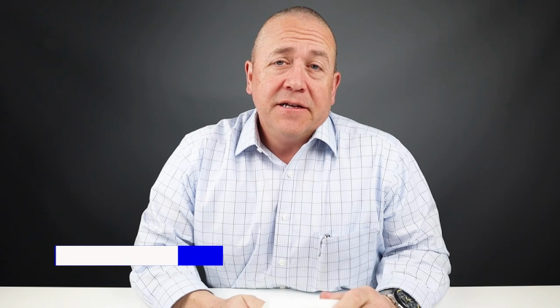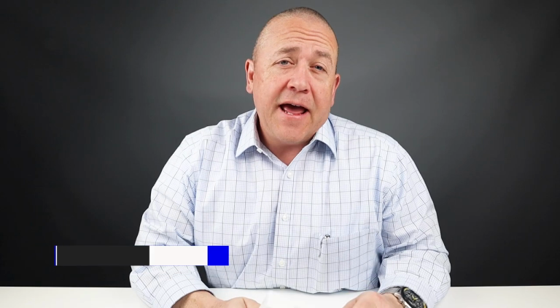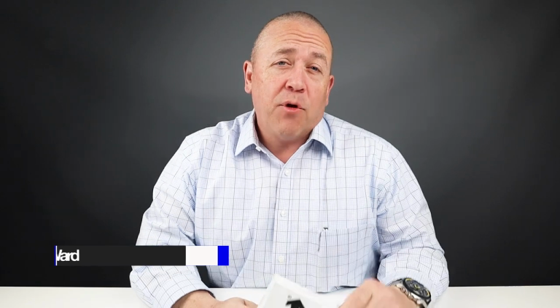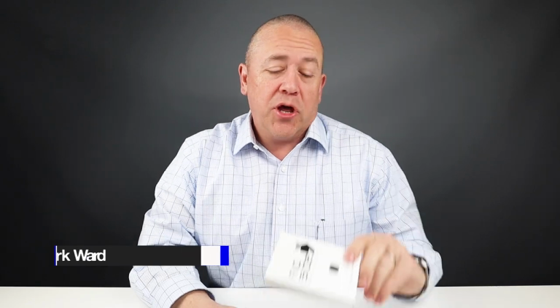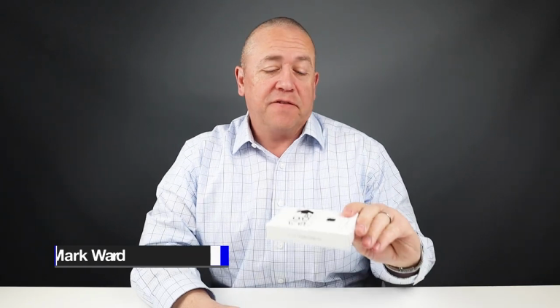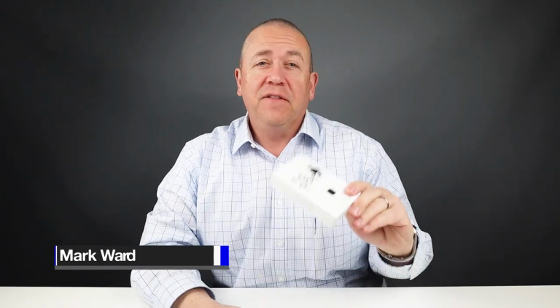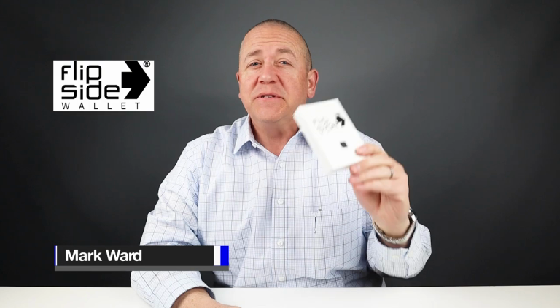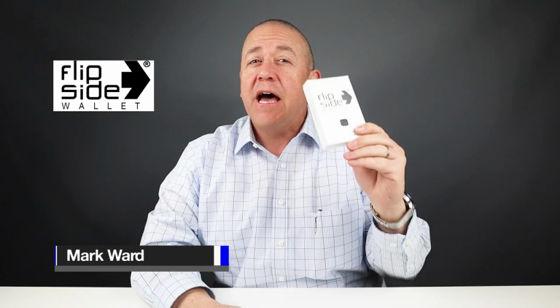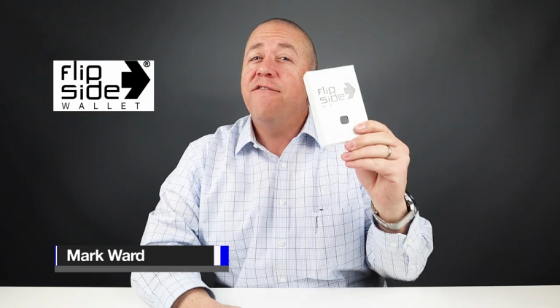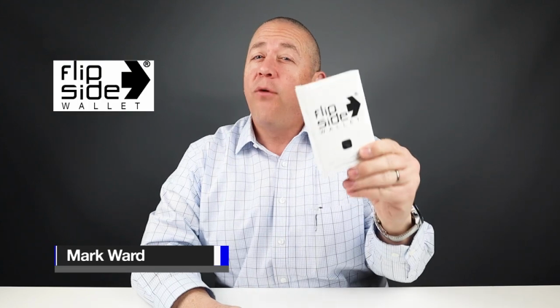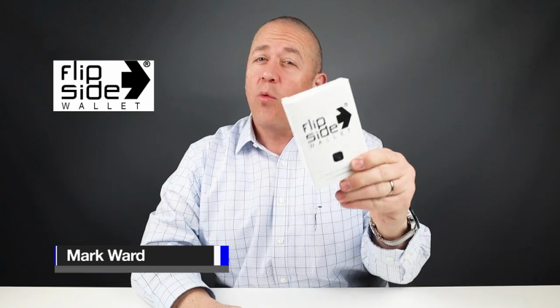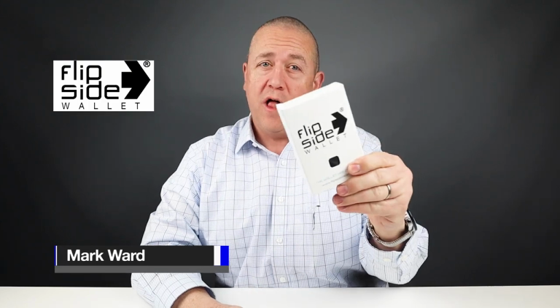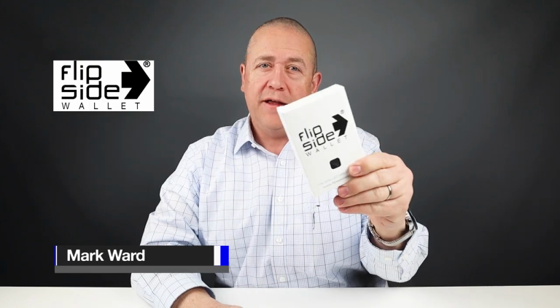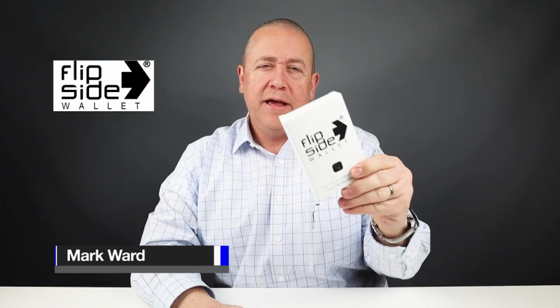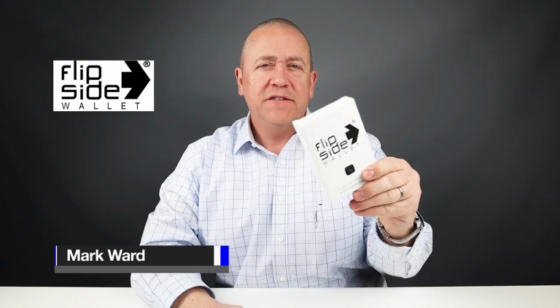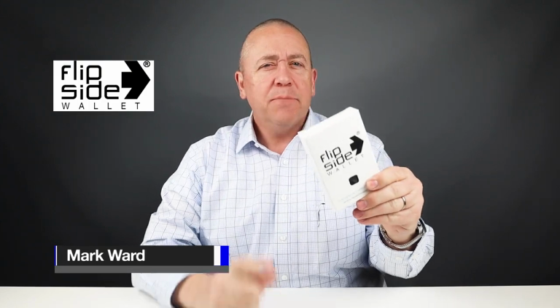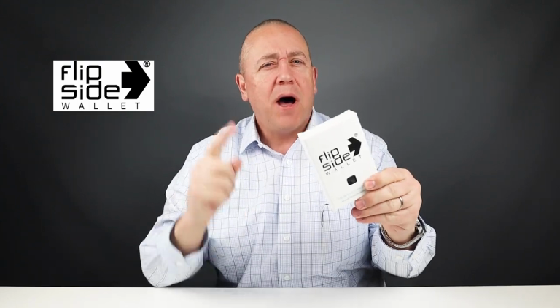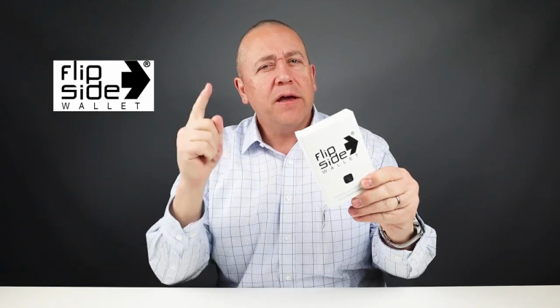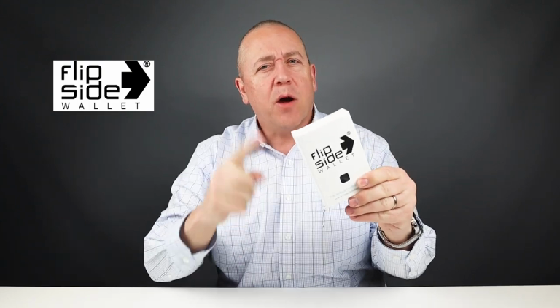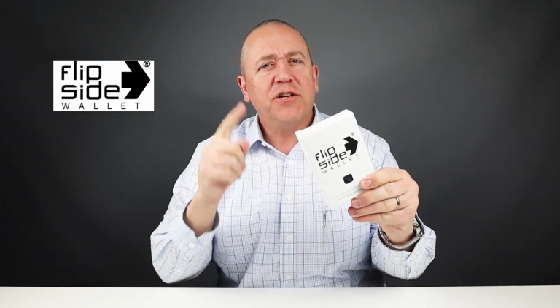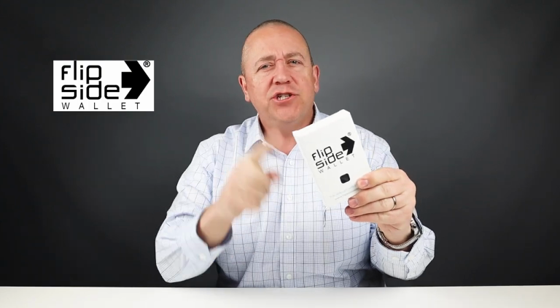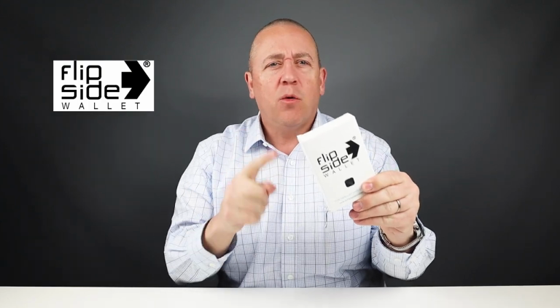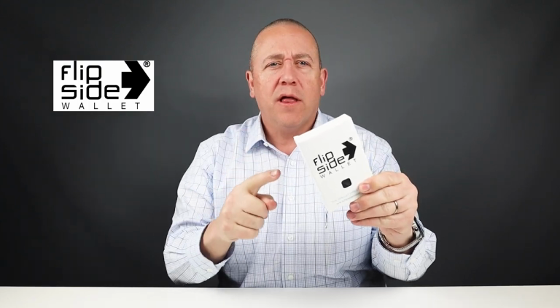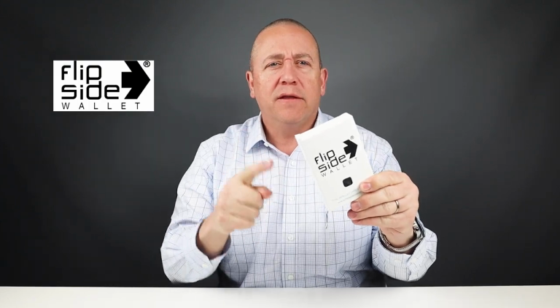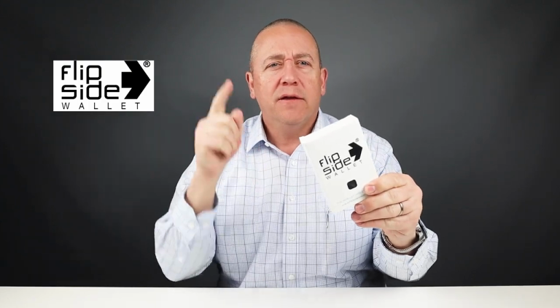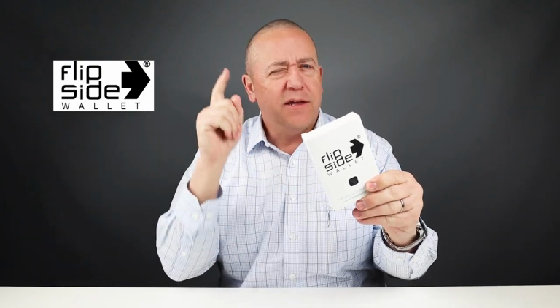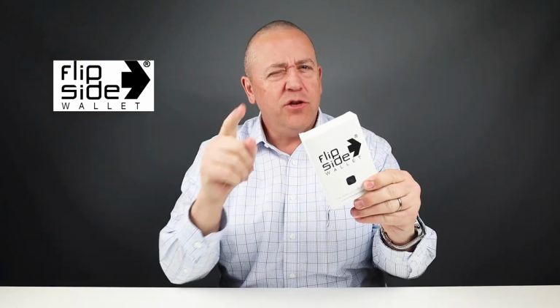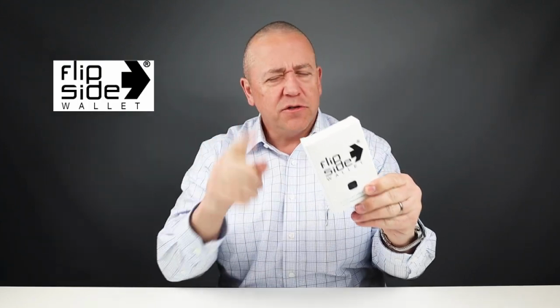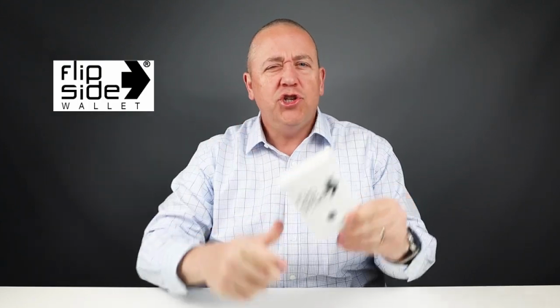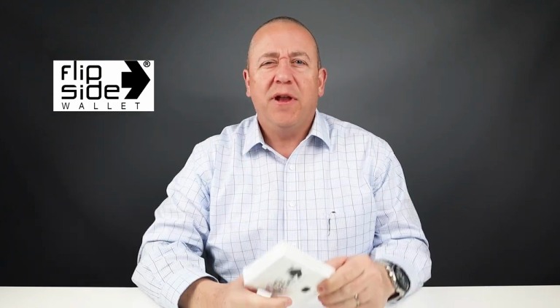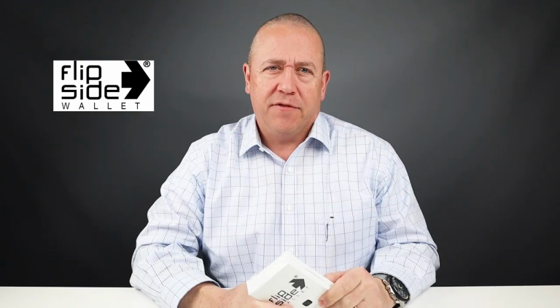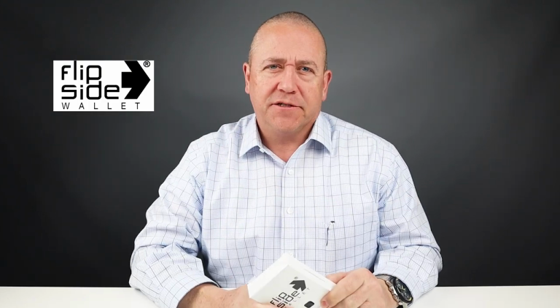Today we're looking at the Flipside 4 Wallet. This is a polycarbonate shell wallet — you don't see too many of these.